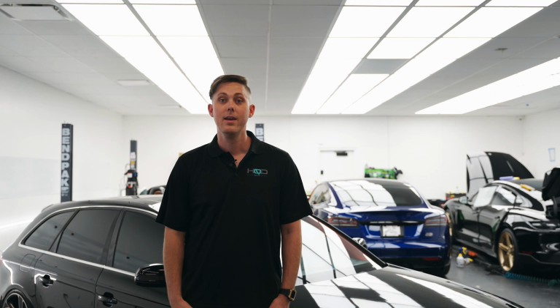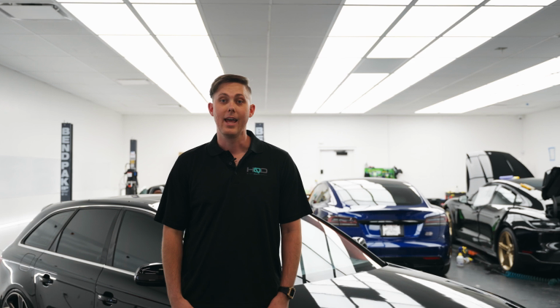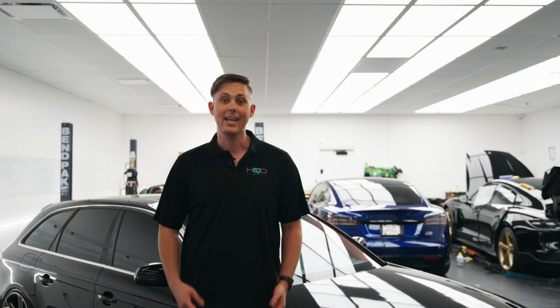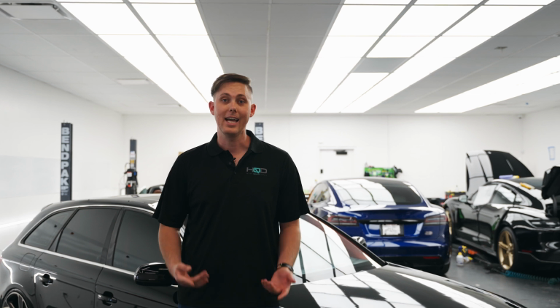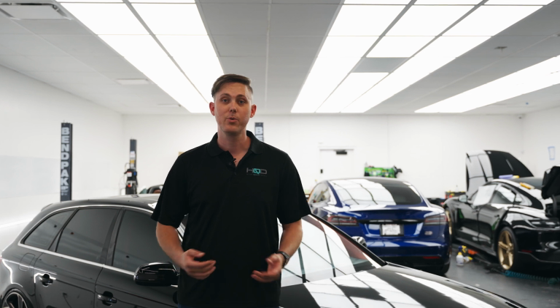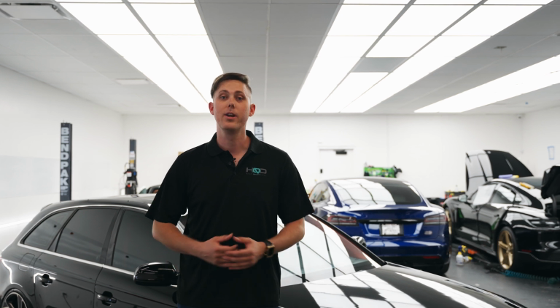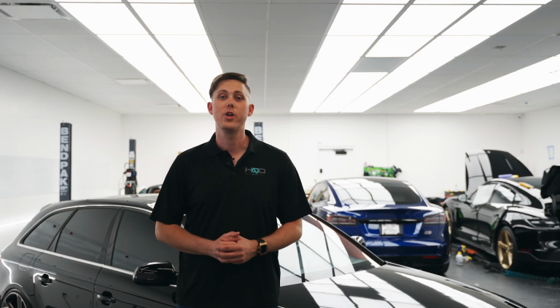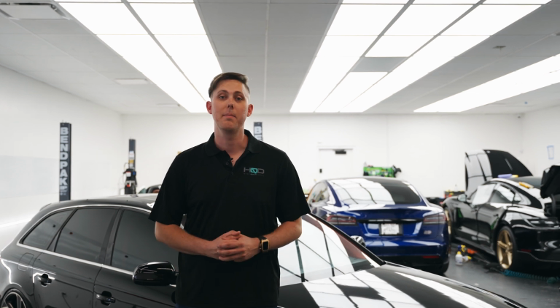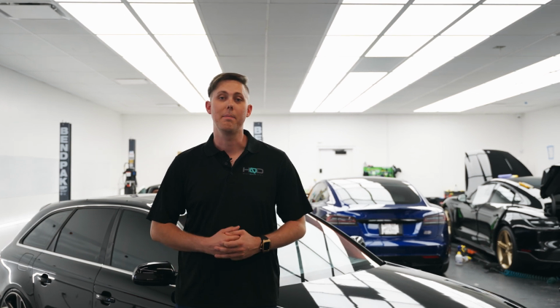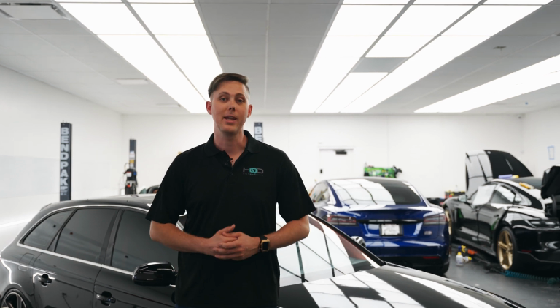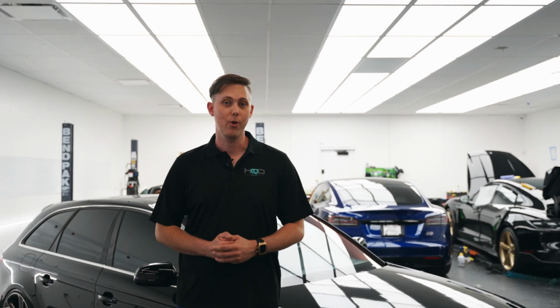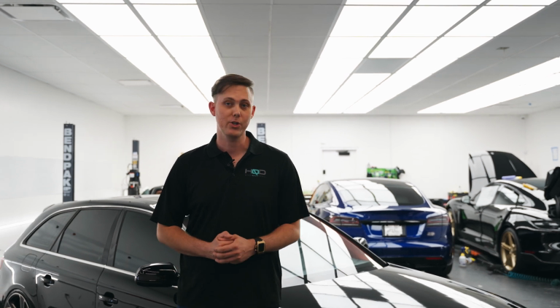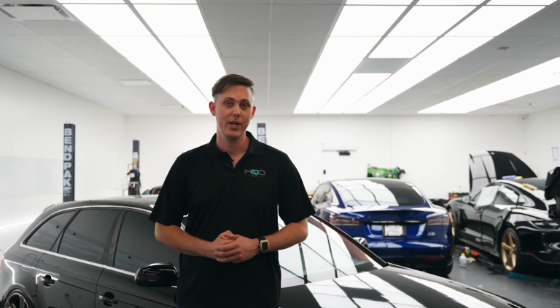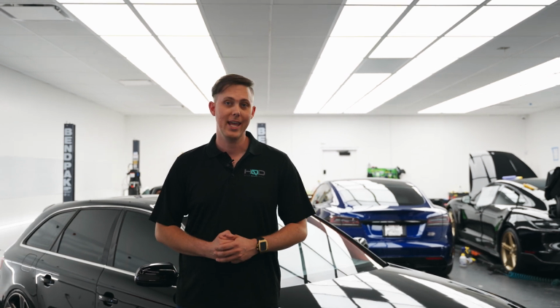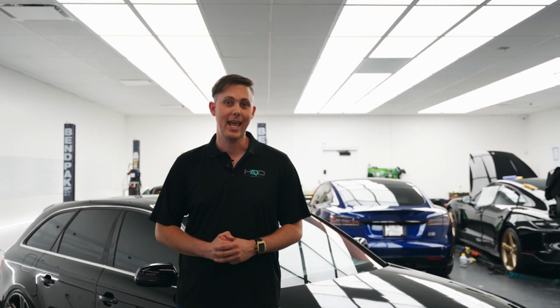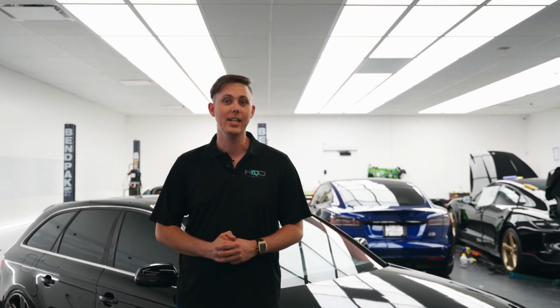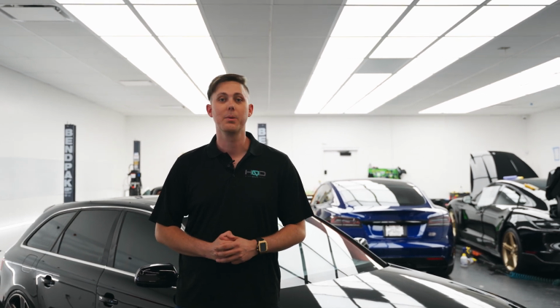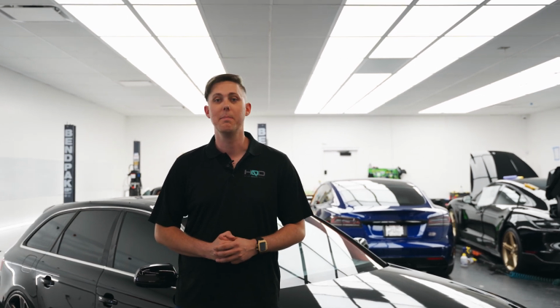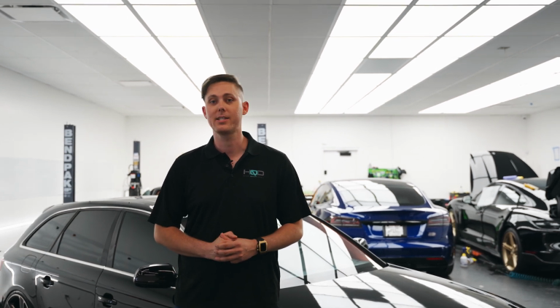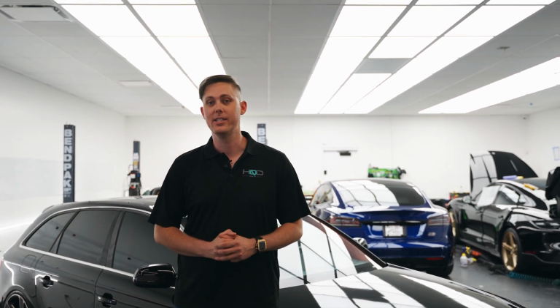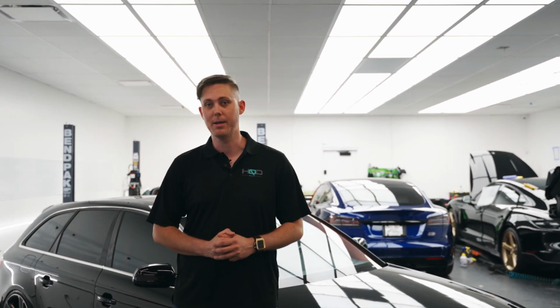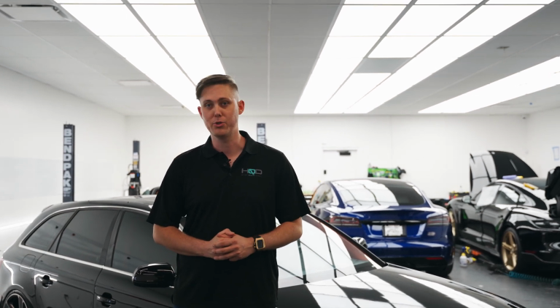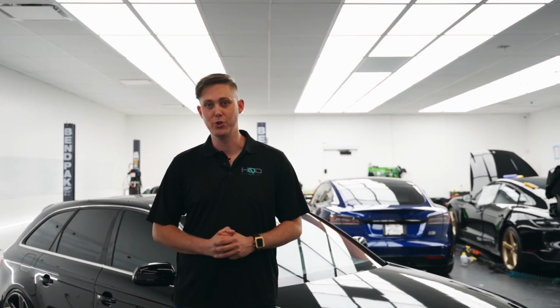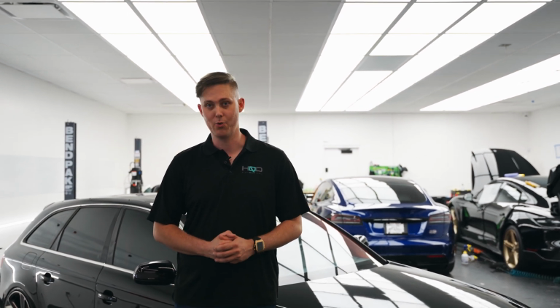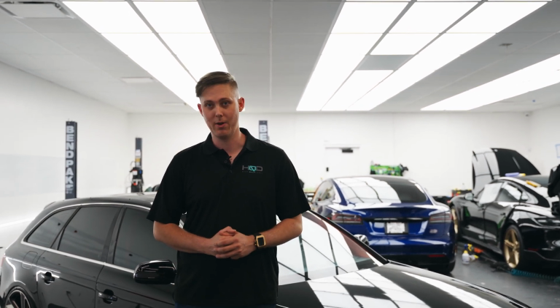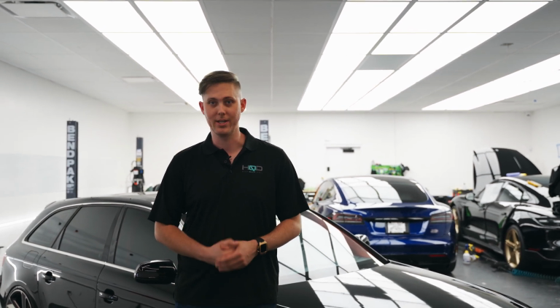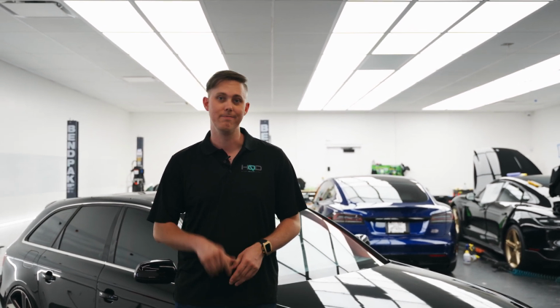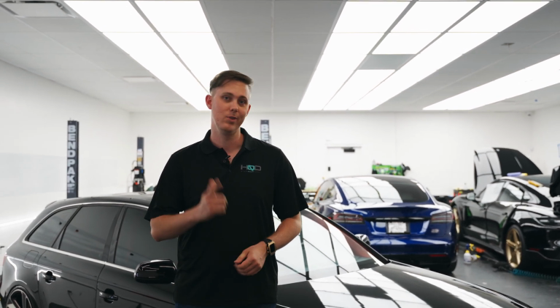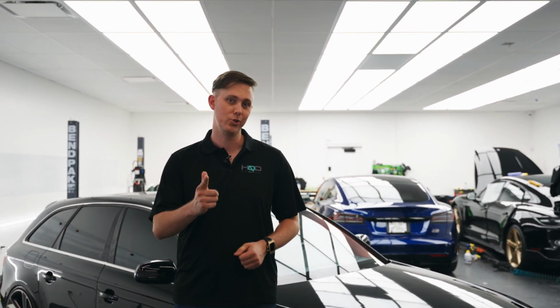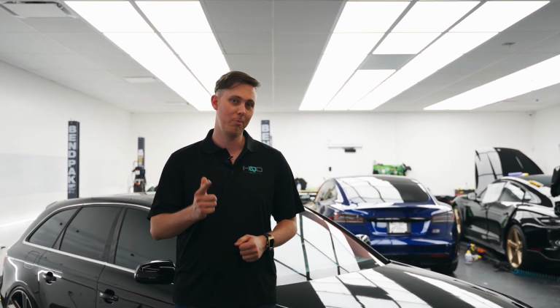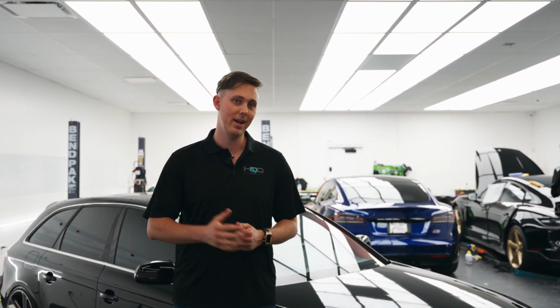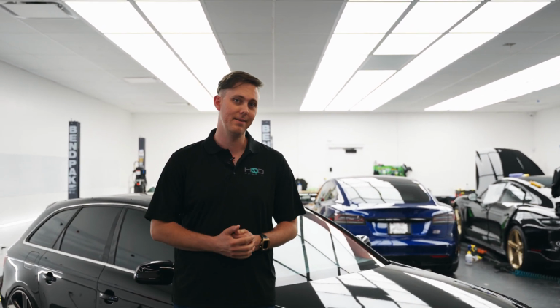Hey guys, we're going to chat about paint correction today and some of the misconceptions surrounding it. Let's jump right in.